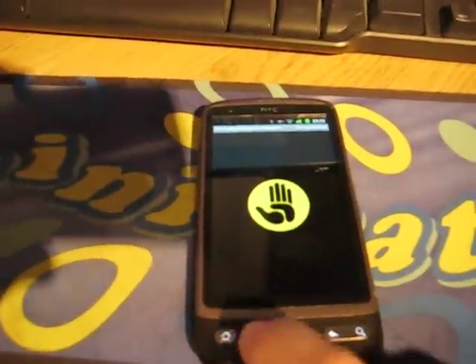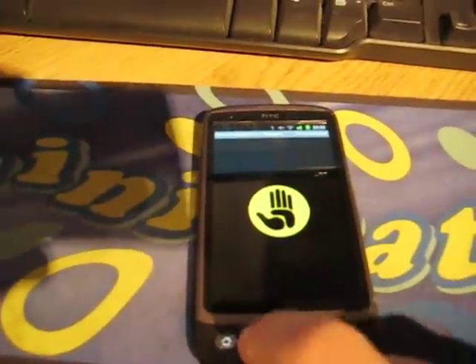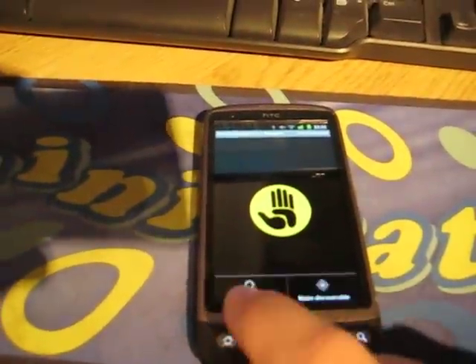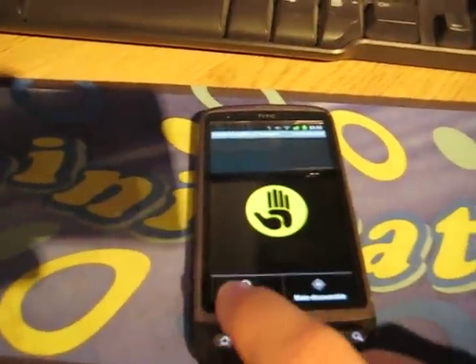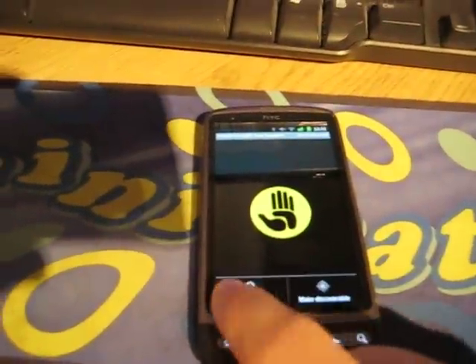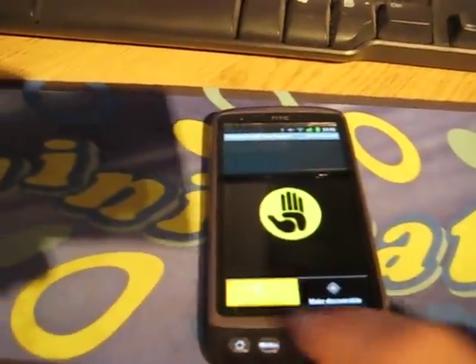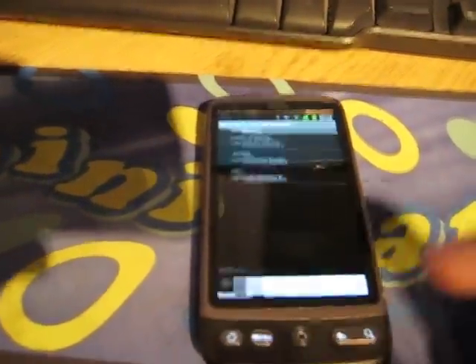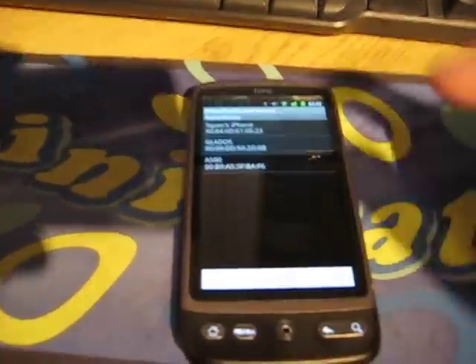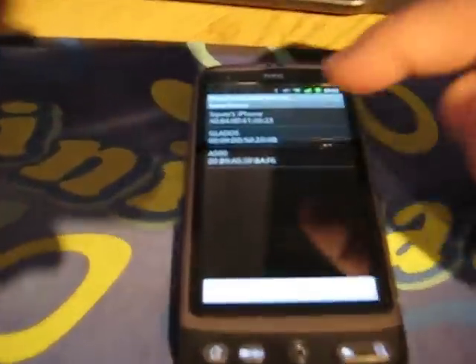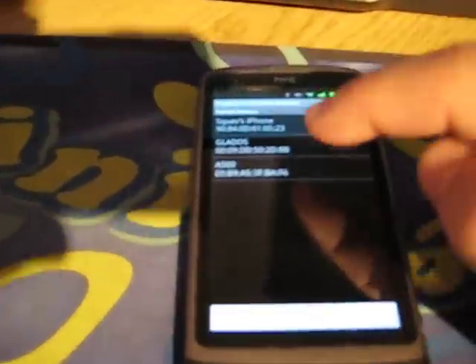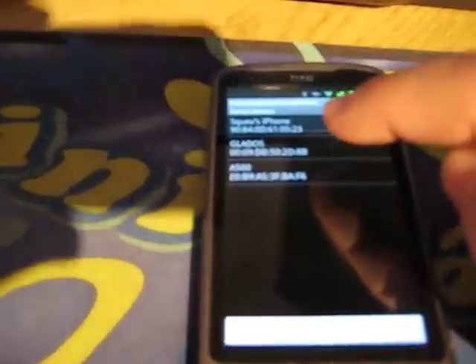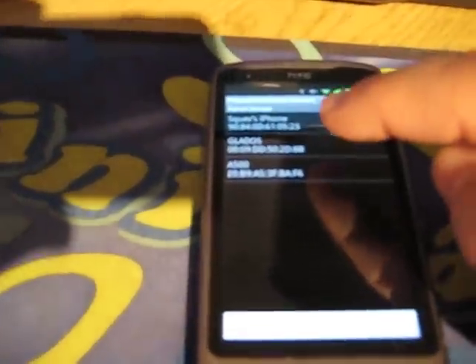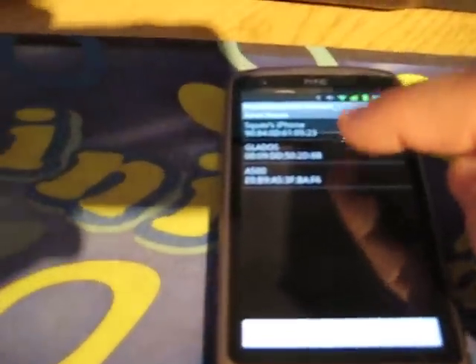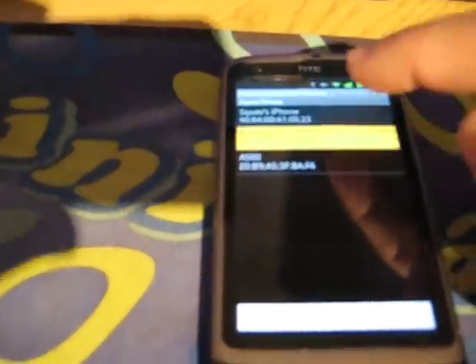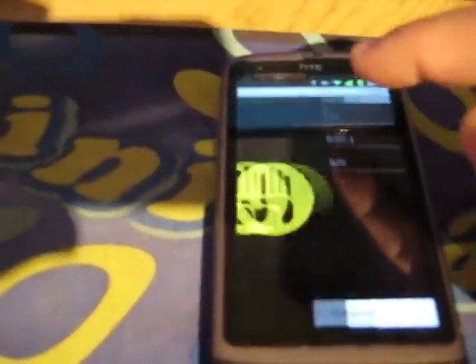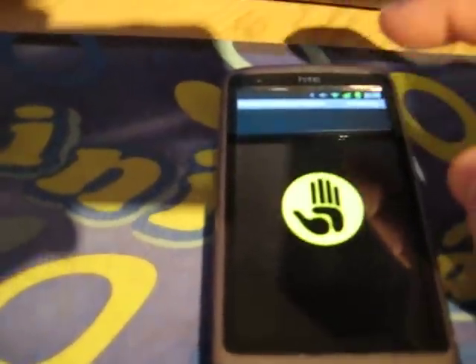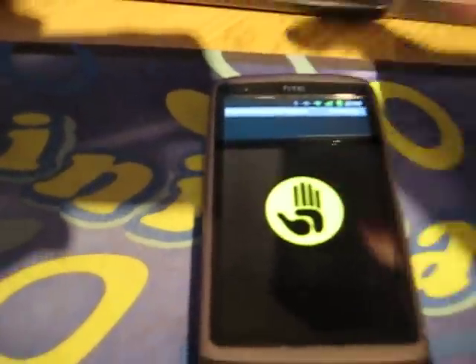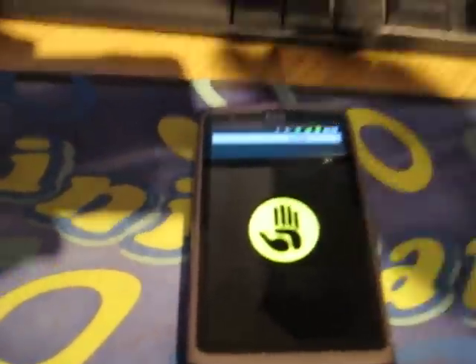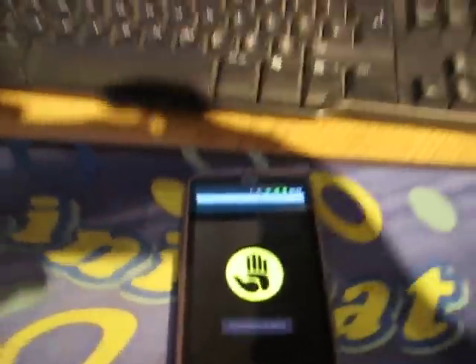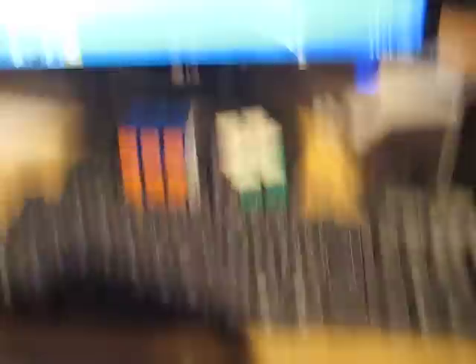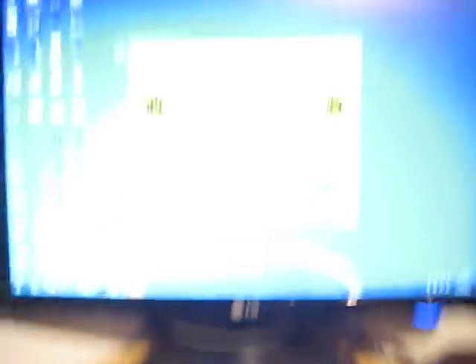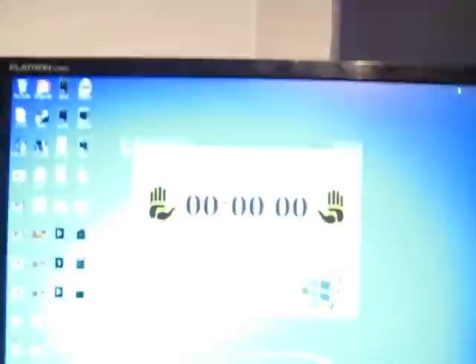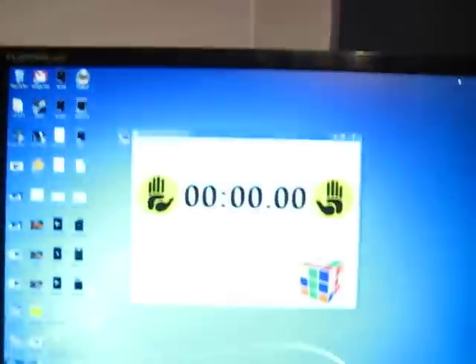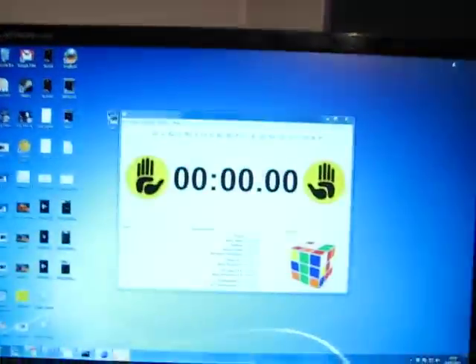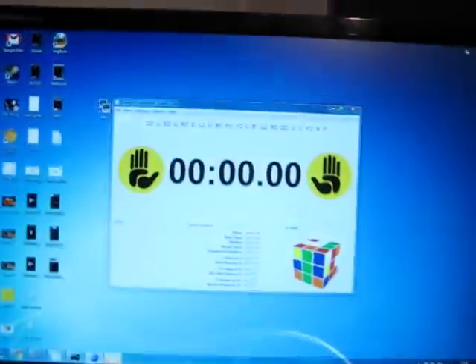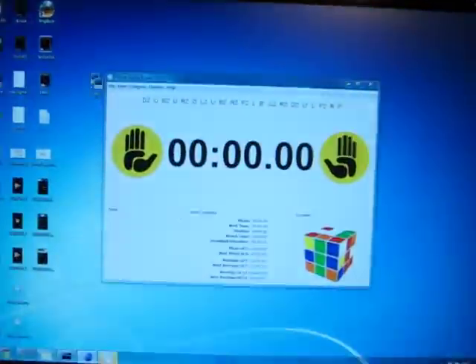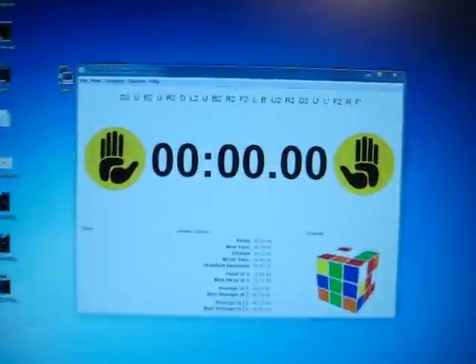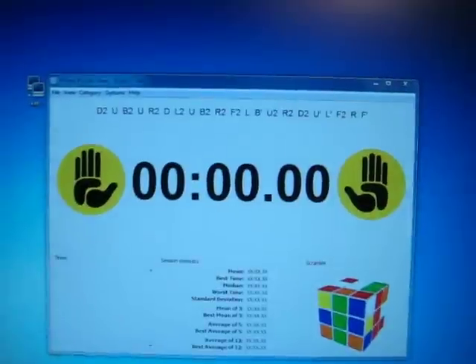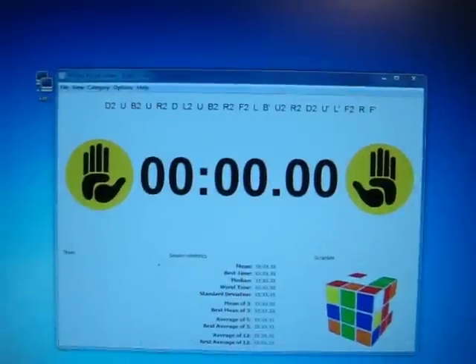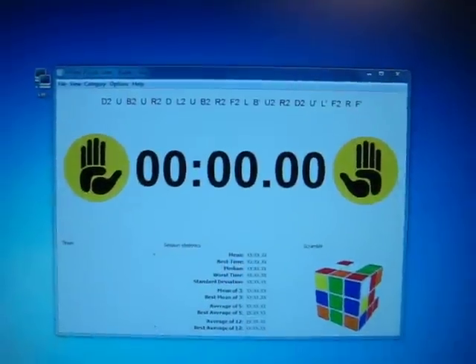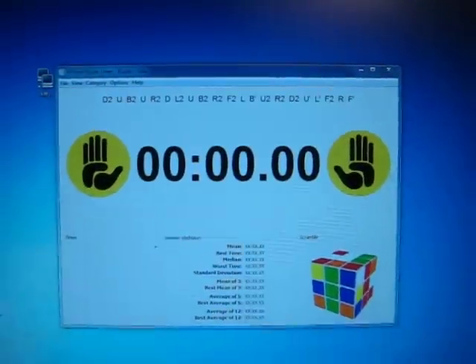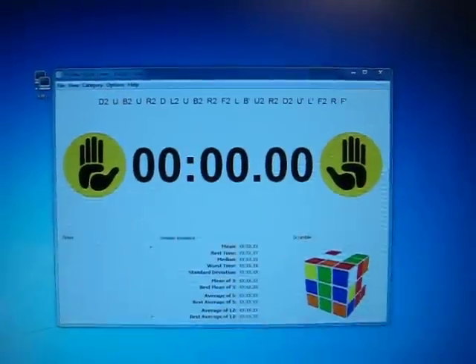So I go Menu, Connect, and I click on Computer, and in a few seconds we should see Connected.